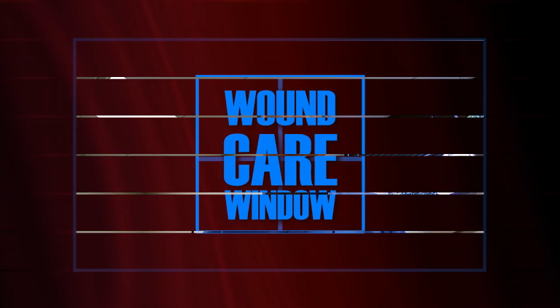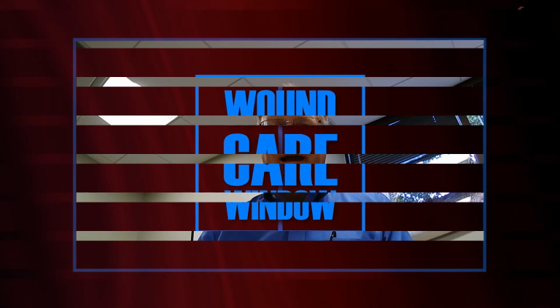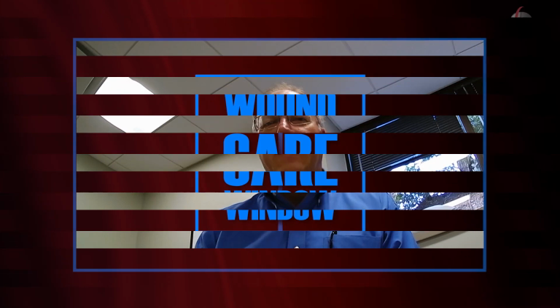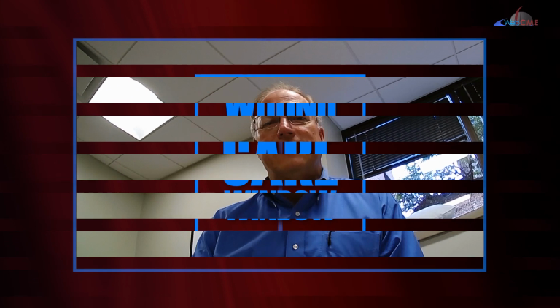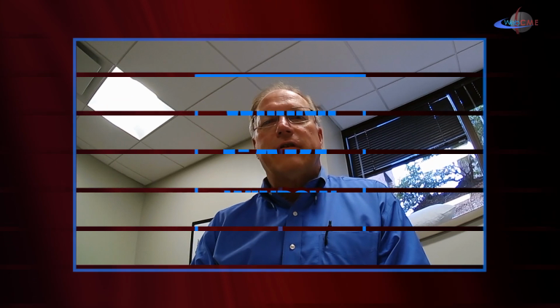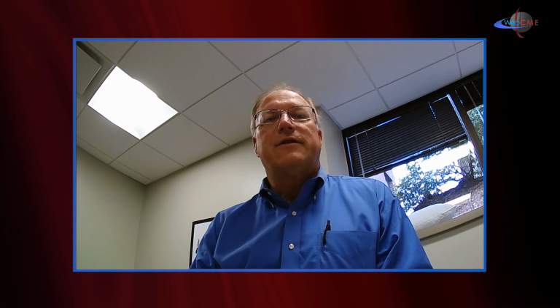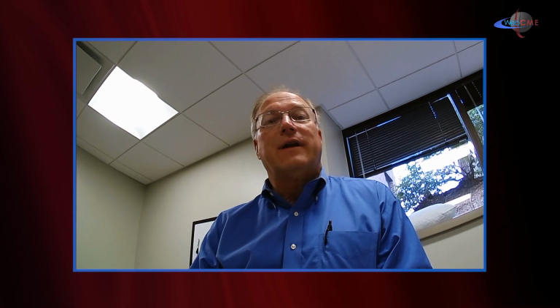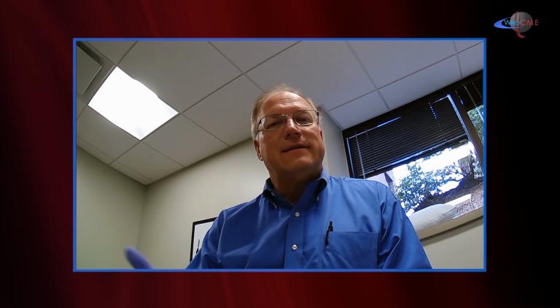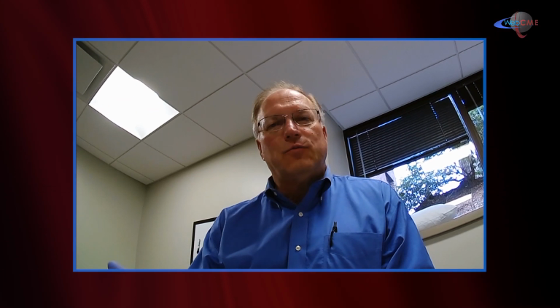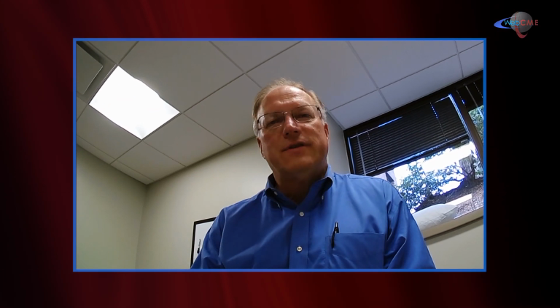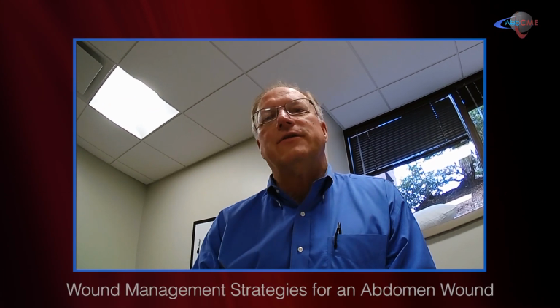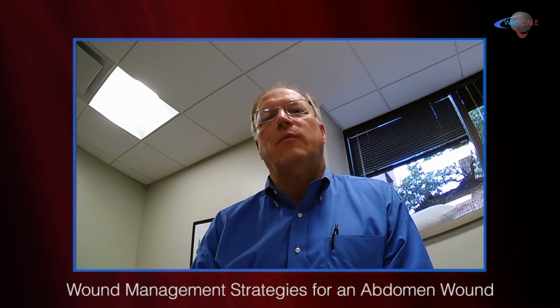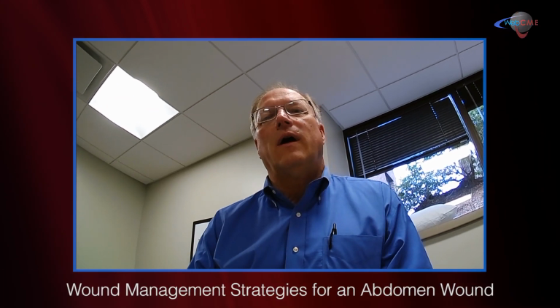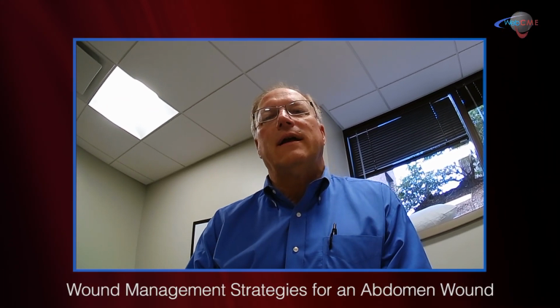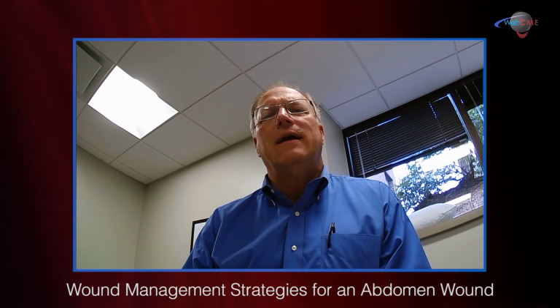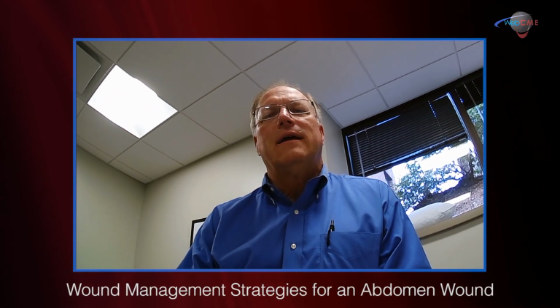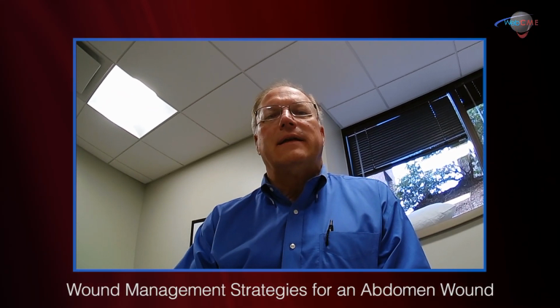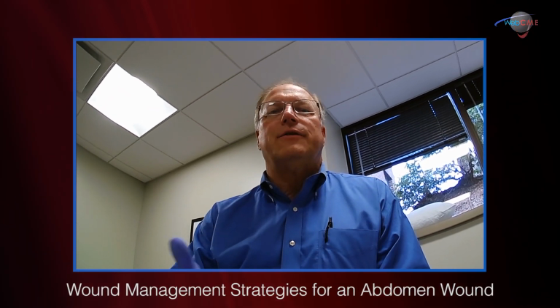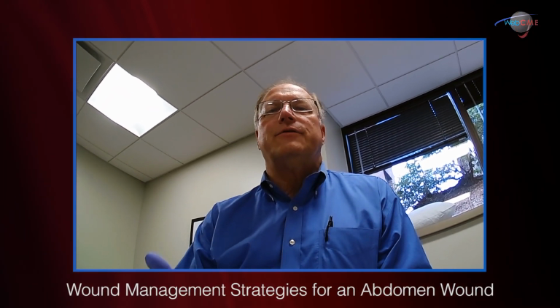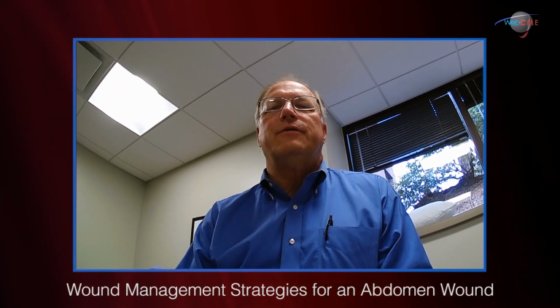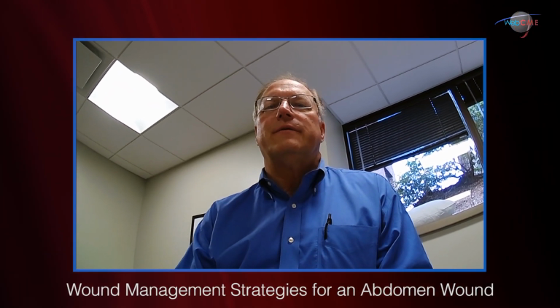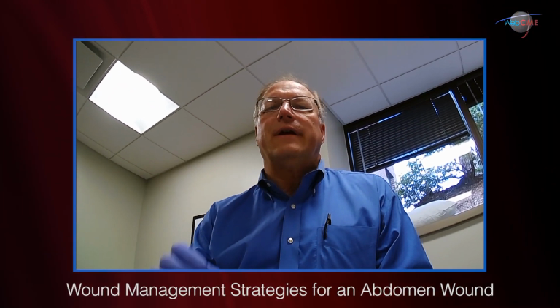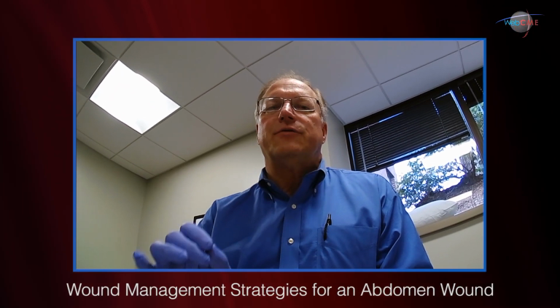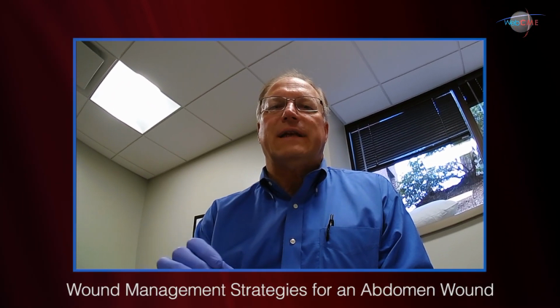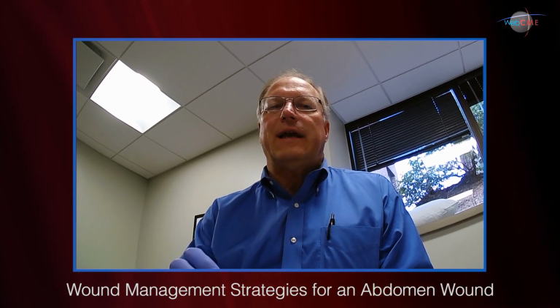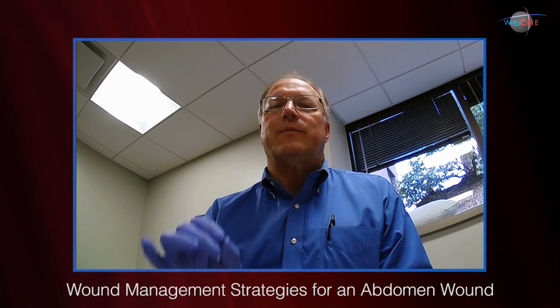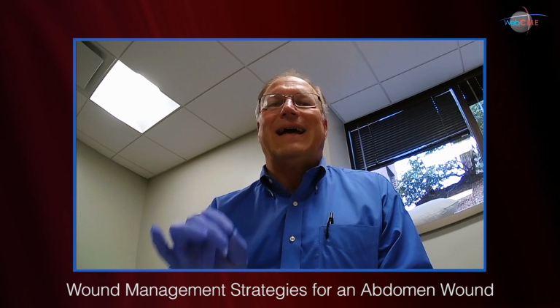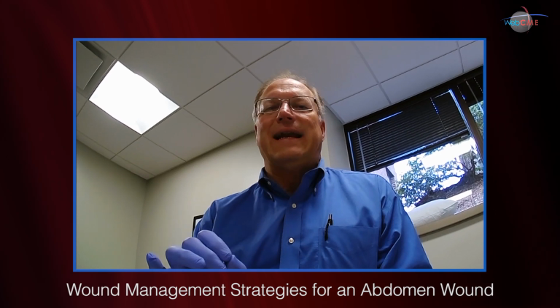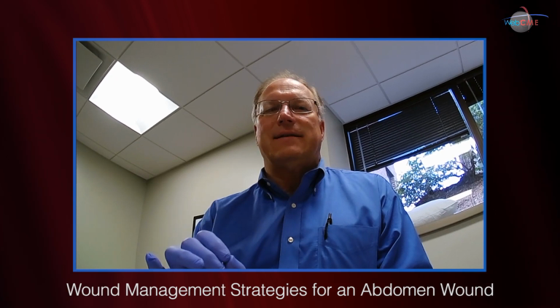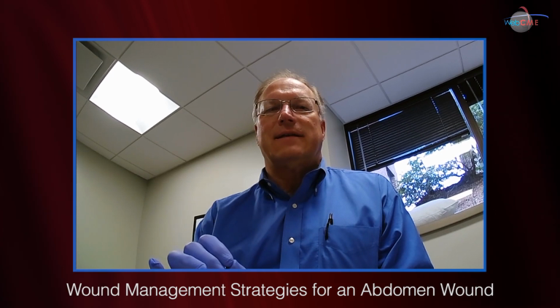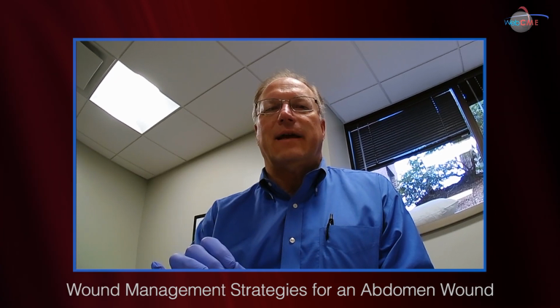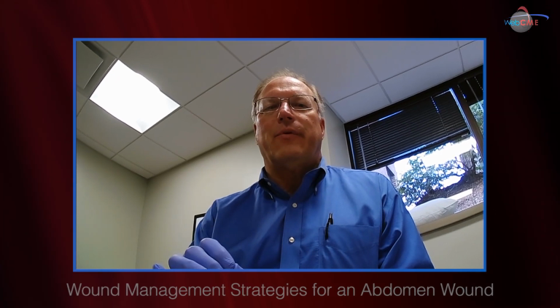Hi, I'm Dr. Jeffrey Niesgode at AZH Wound Center in Milwaukee. I'd like to introduce you to a very interesting case from a diagnostic standpoint.